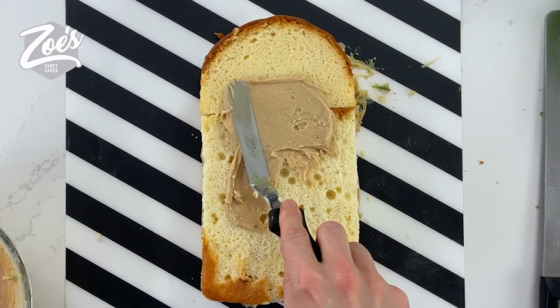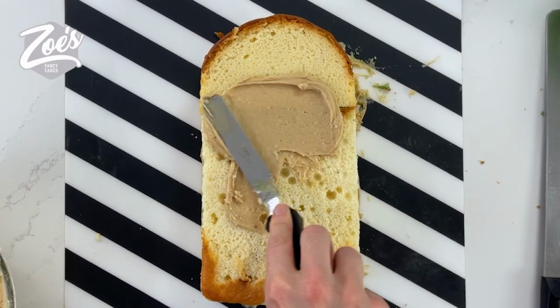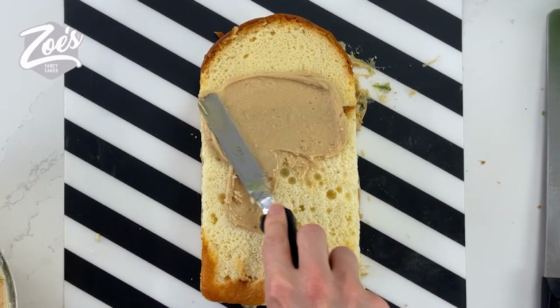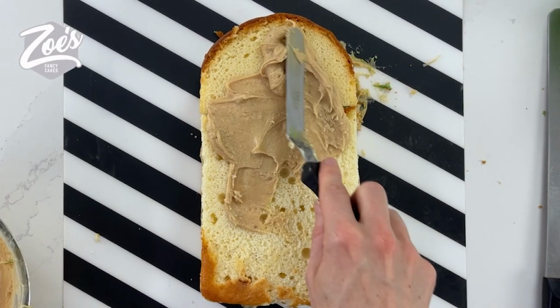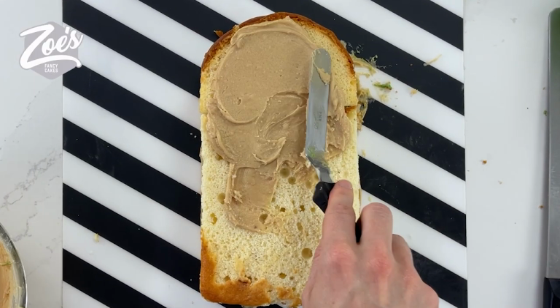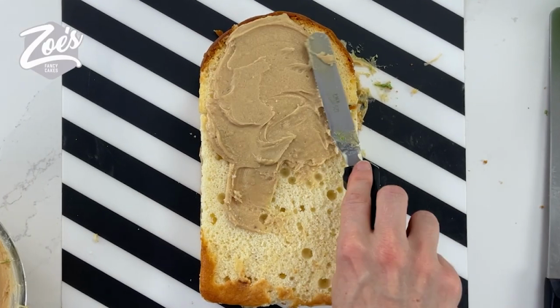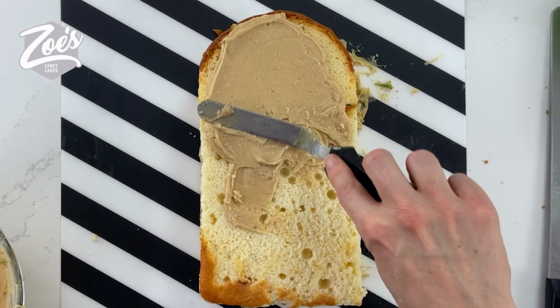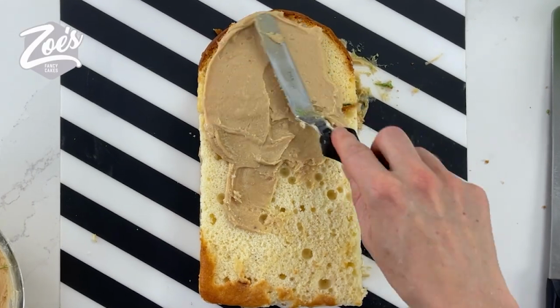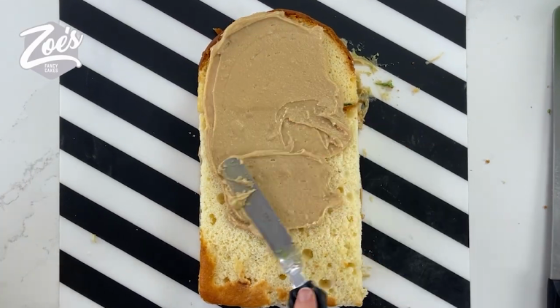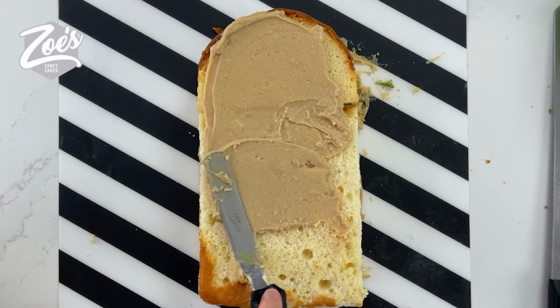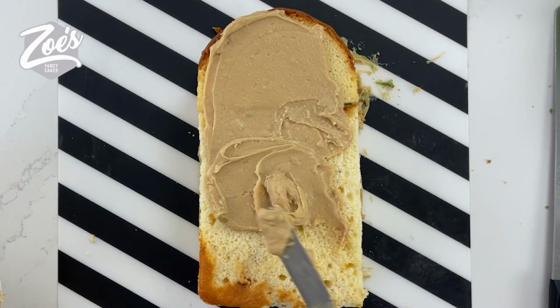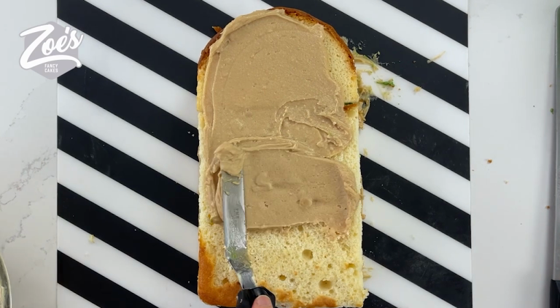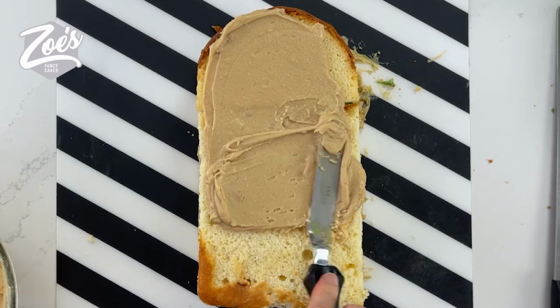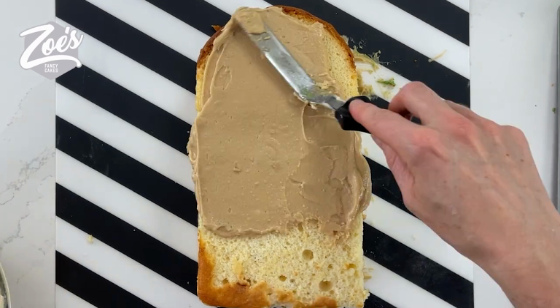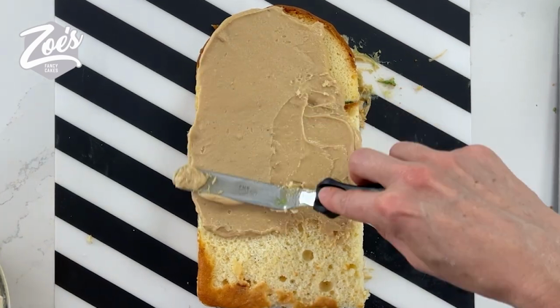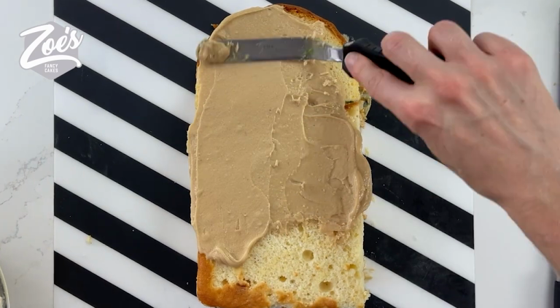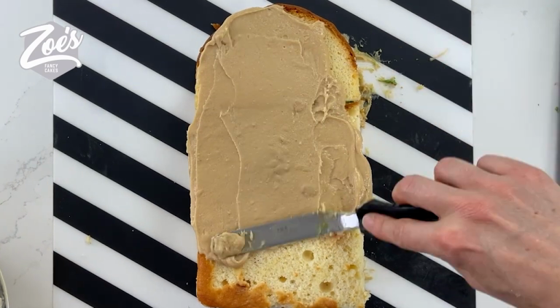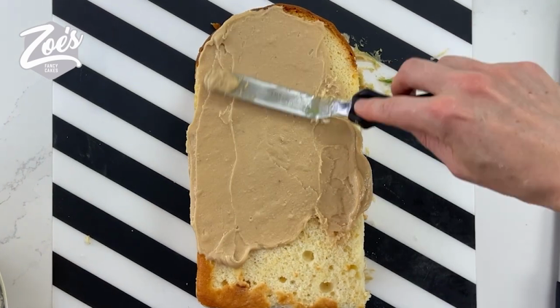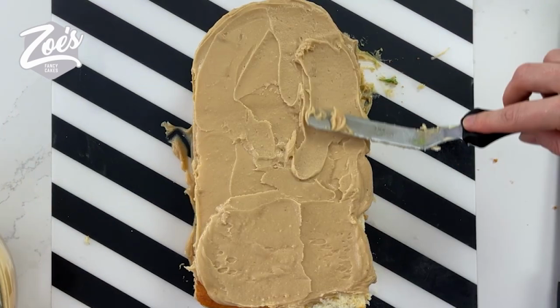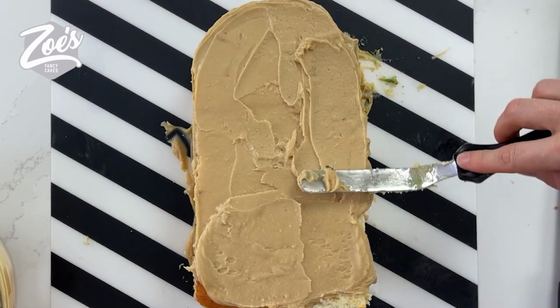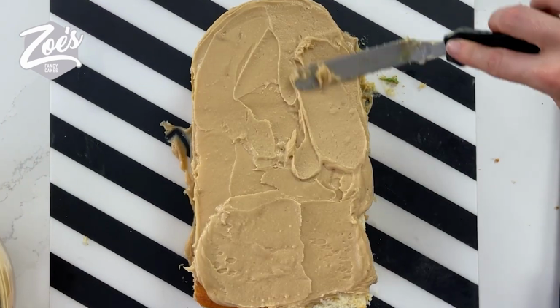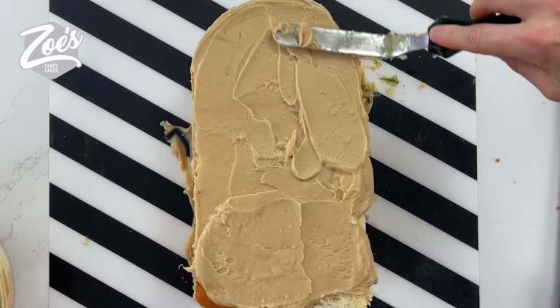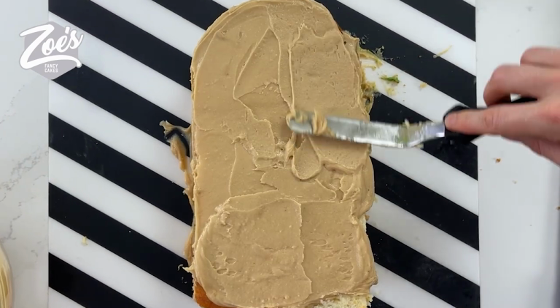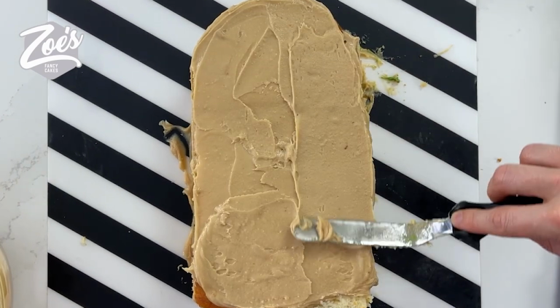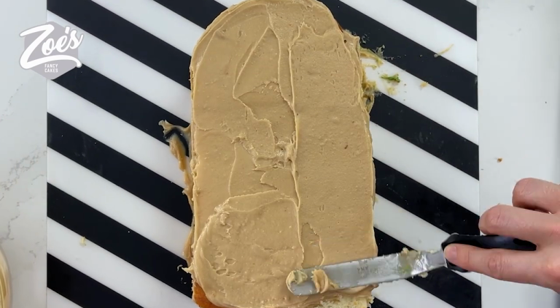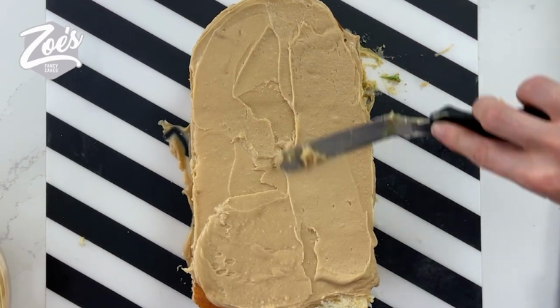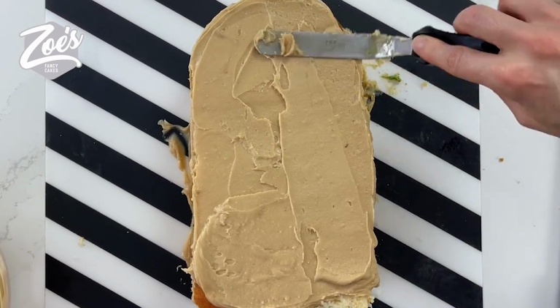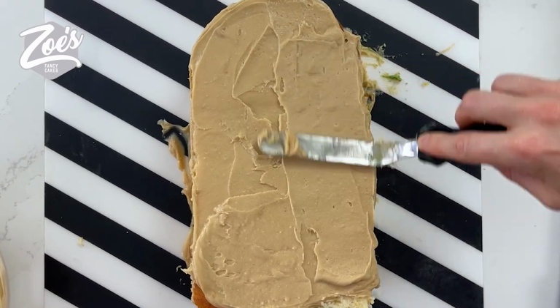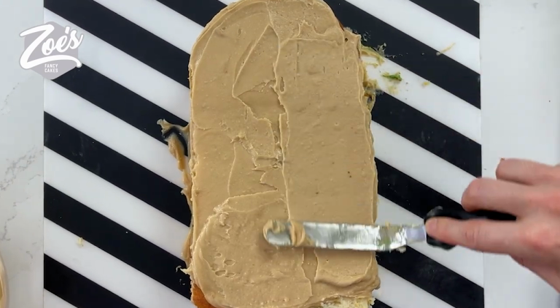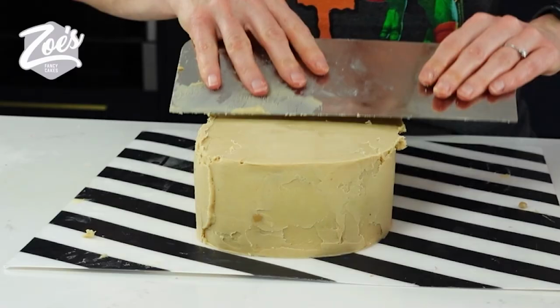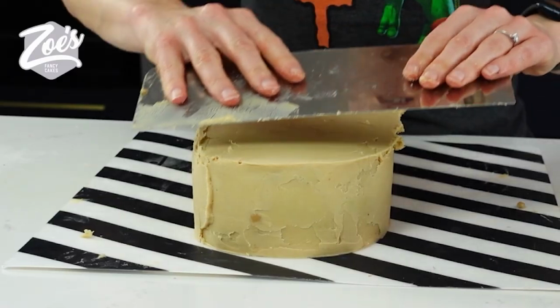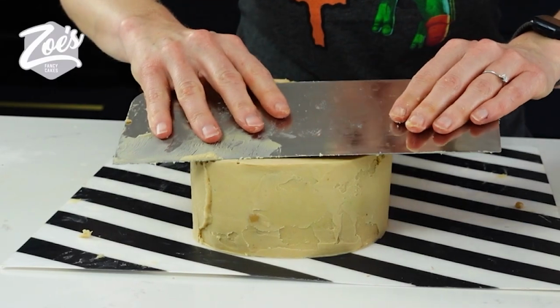You'll notice it looks a slightly different colour once it starts to set, but it's still the same stuff. So smooth it off and put that to one side.